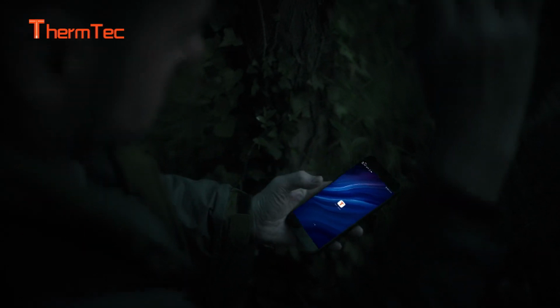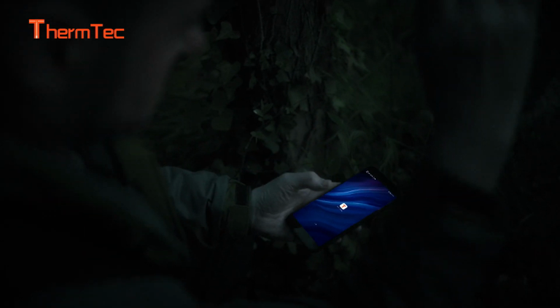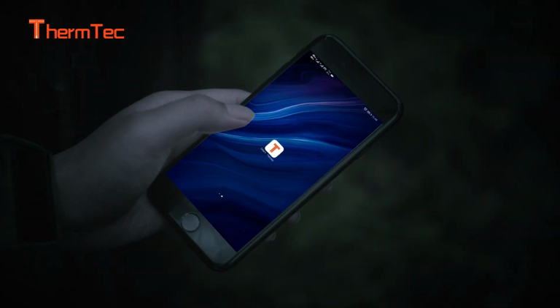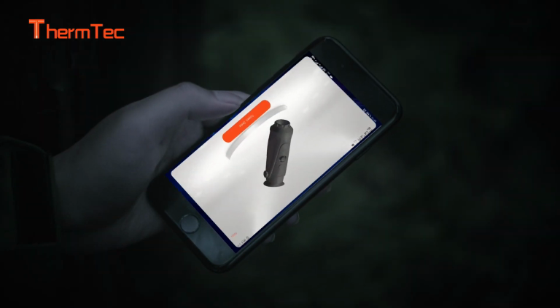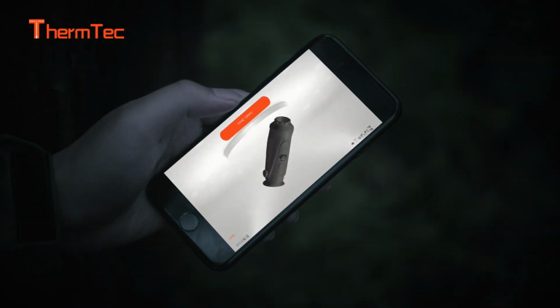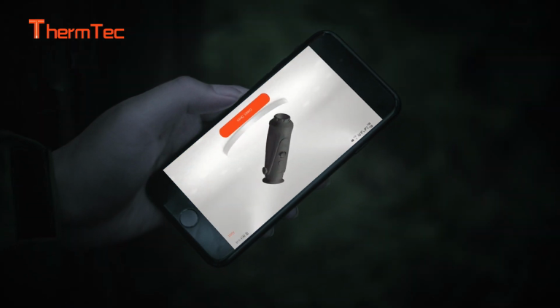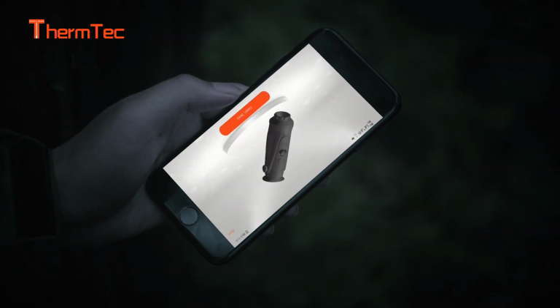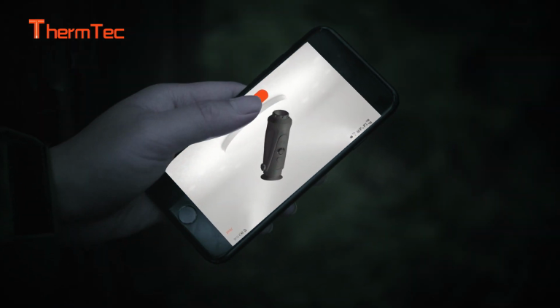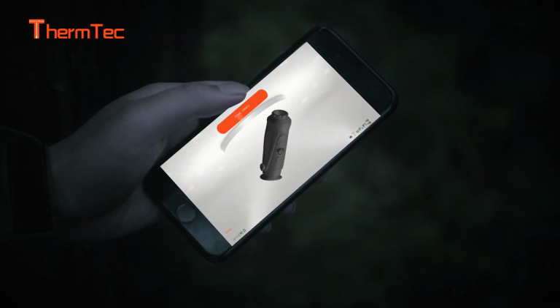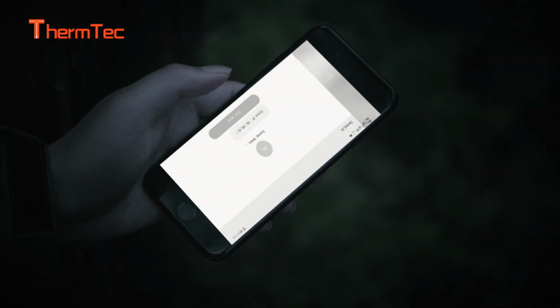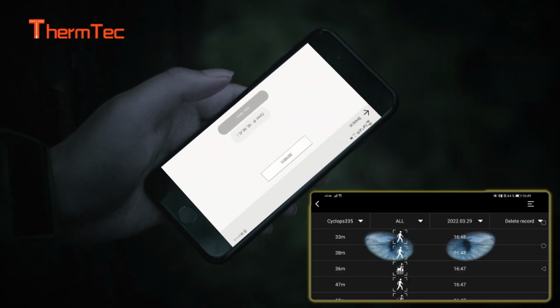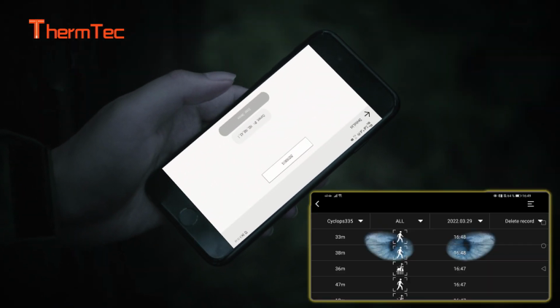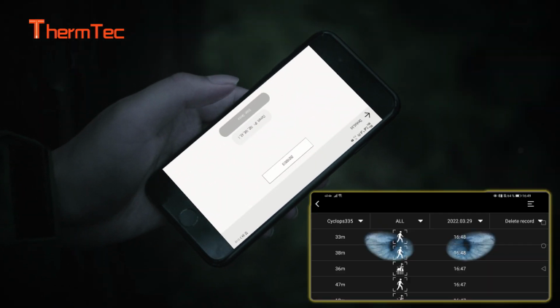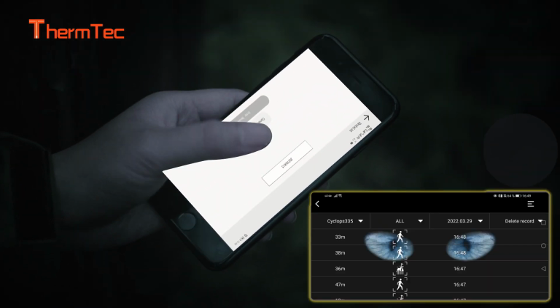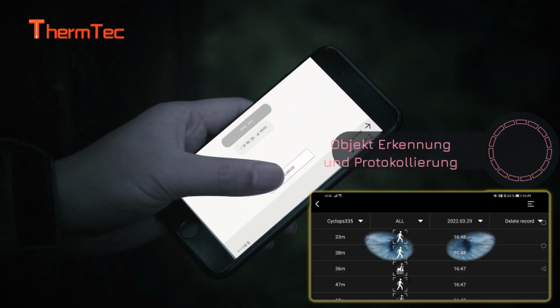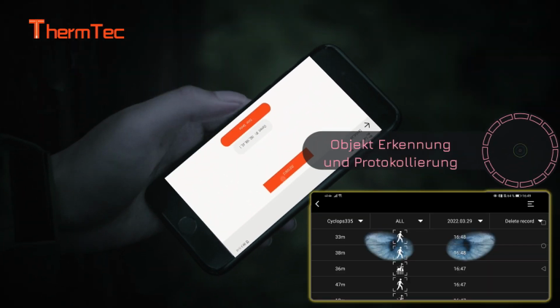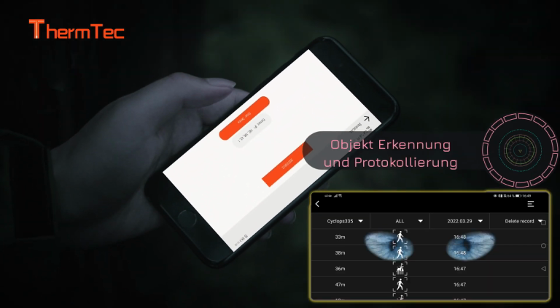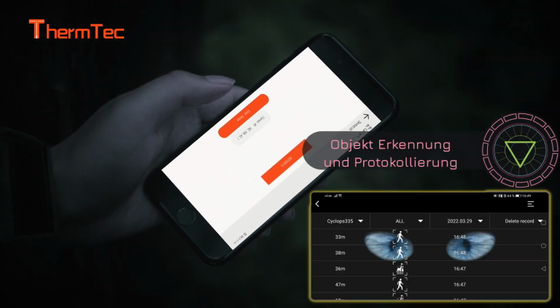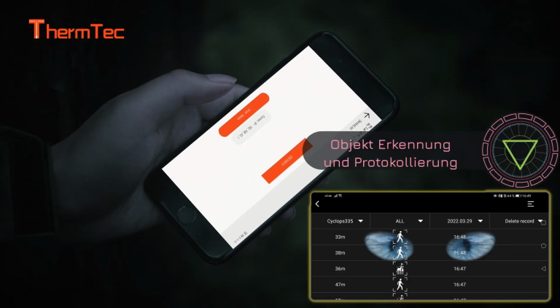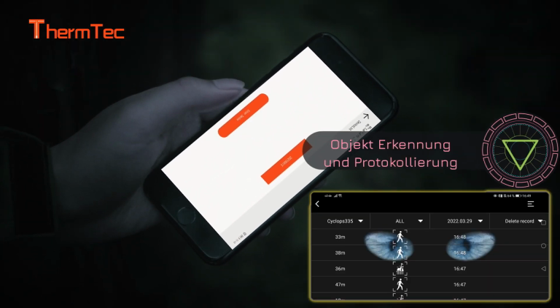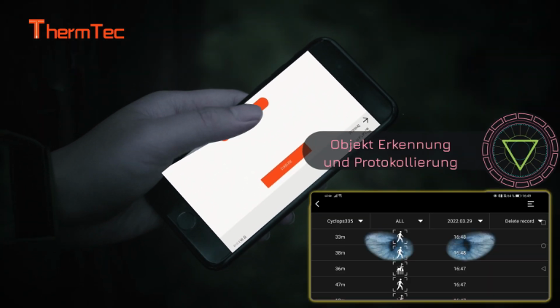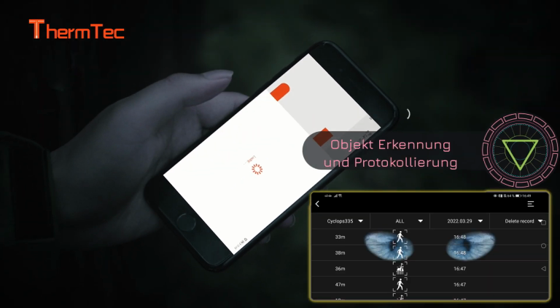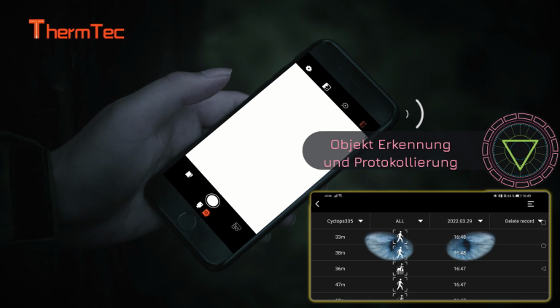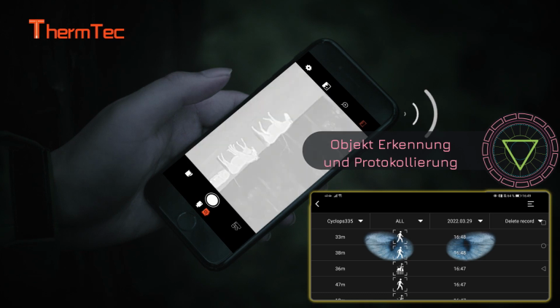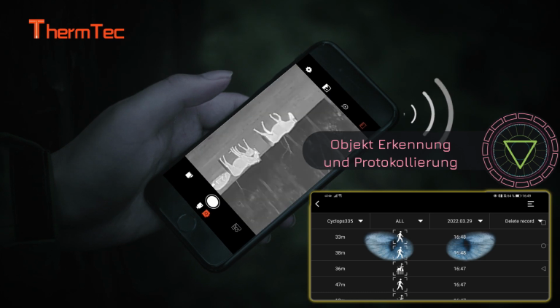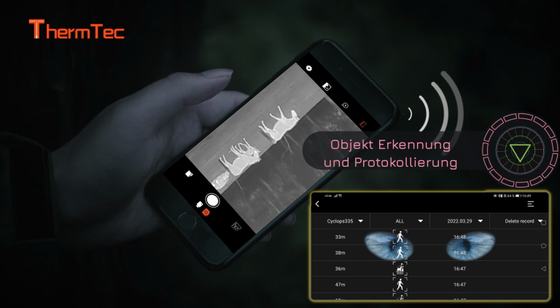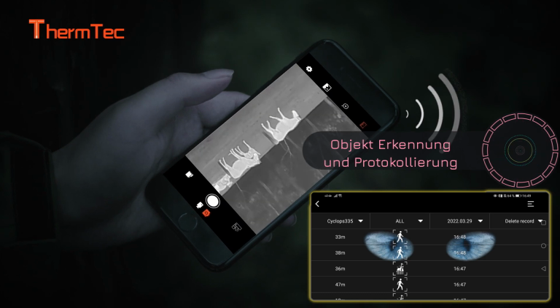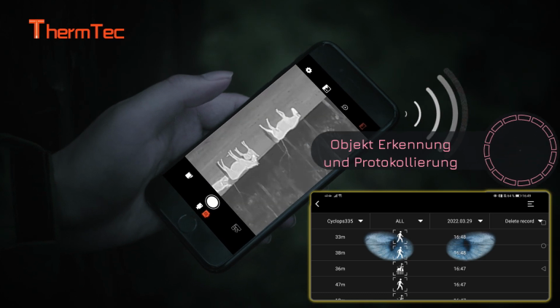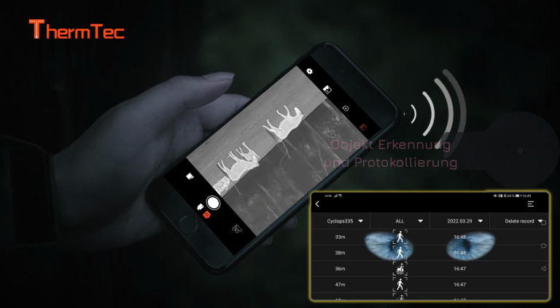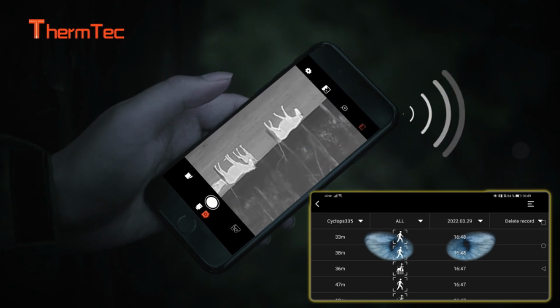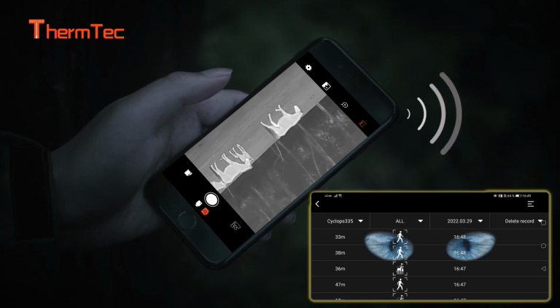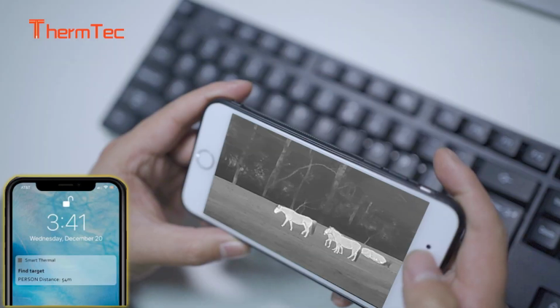The two-way Wi-Fi design enables you to share your view with friends in real-time through mobile network.